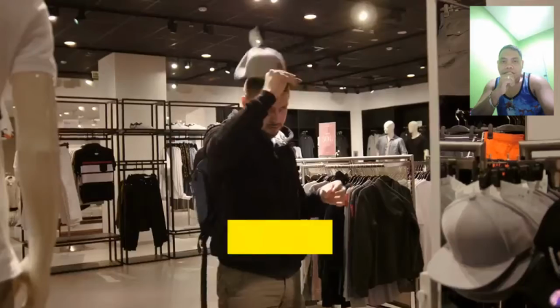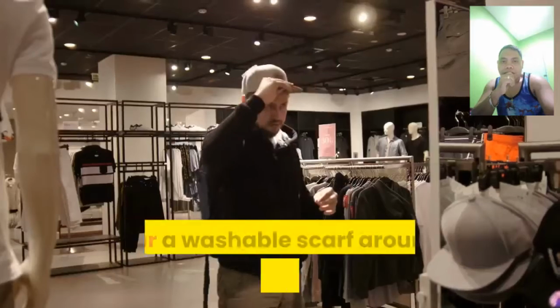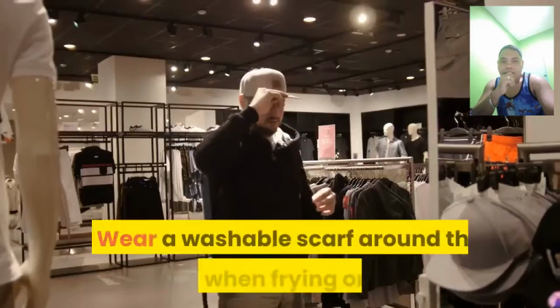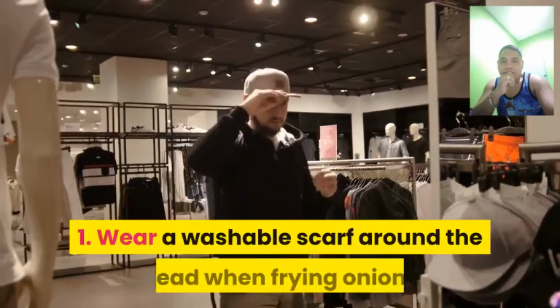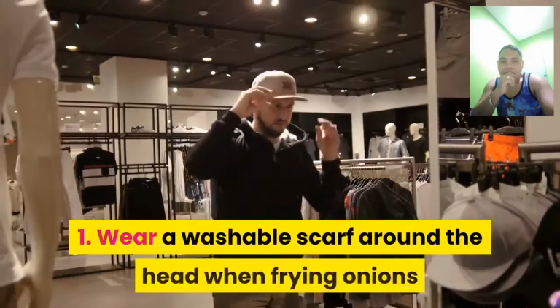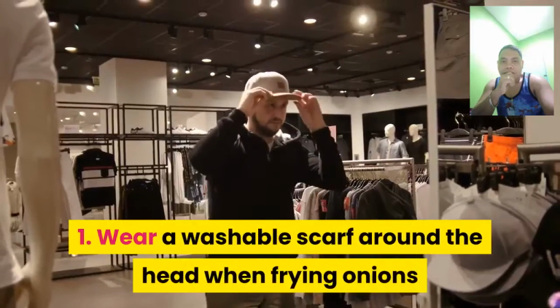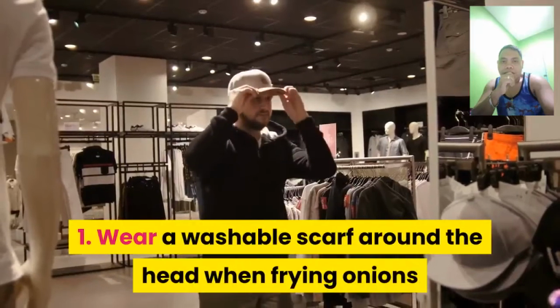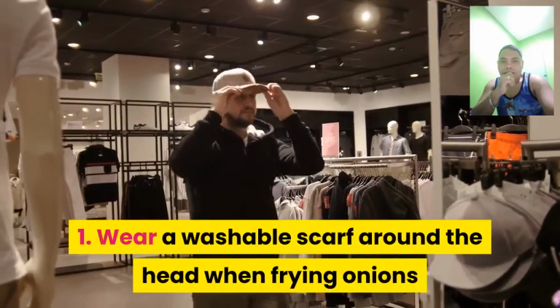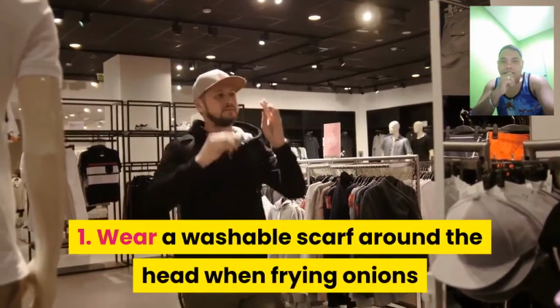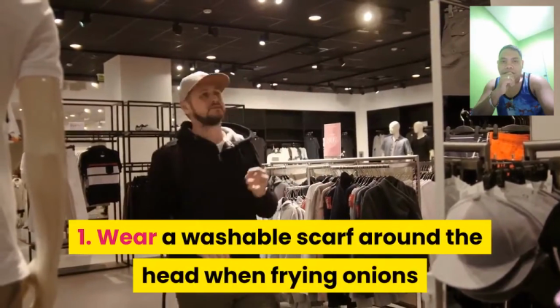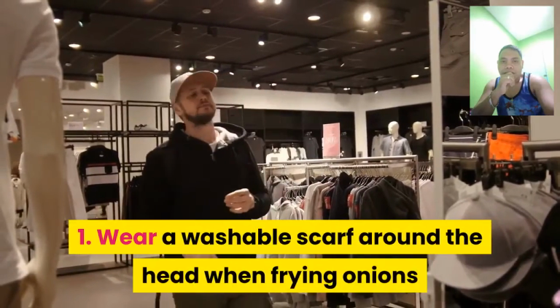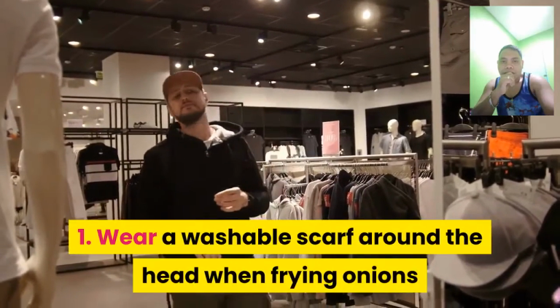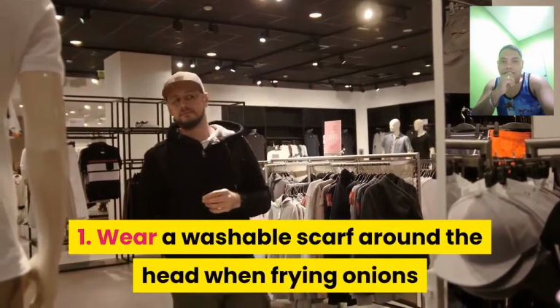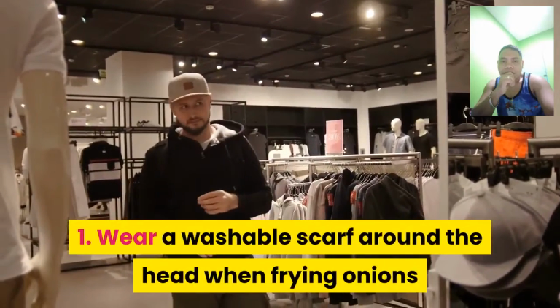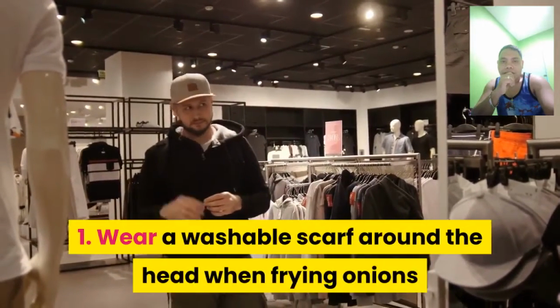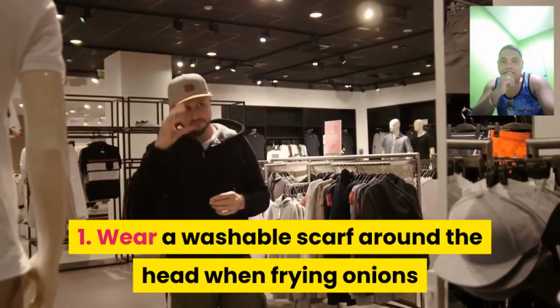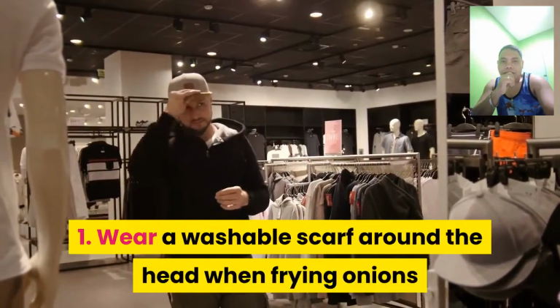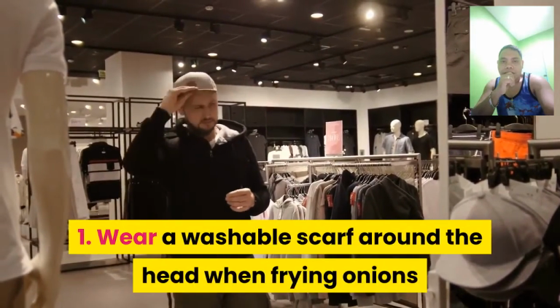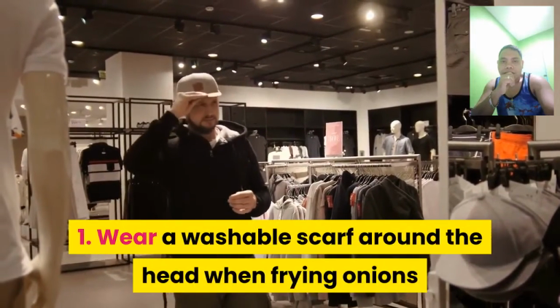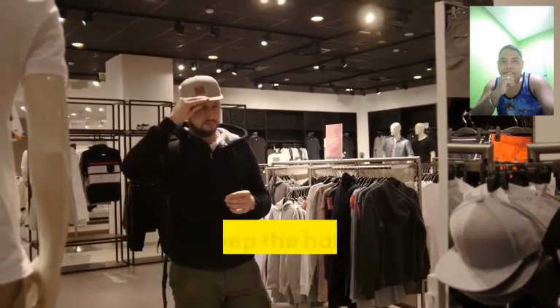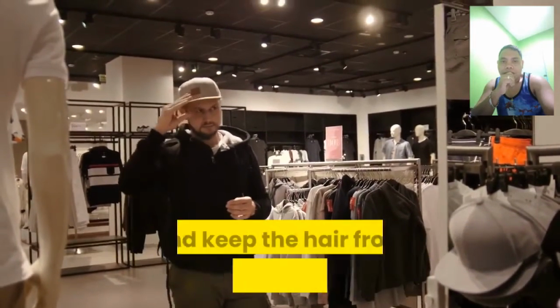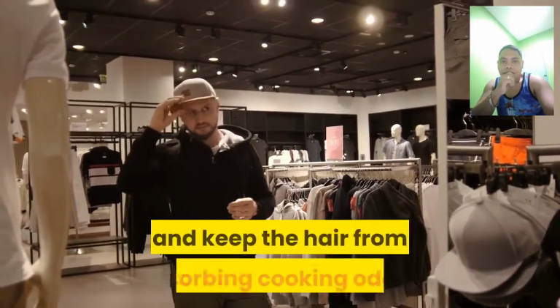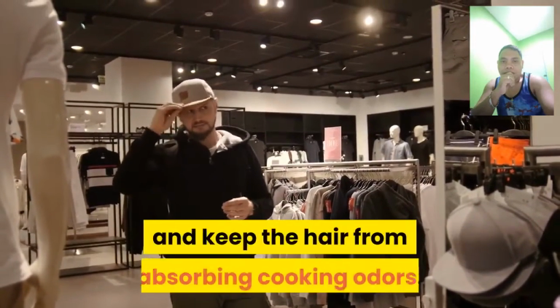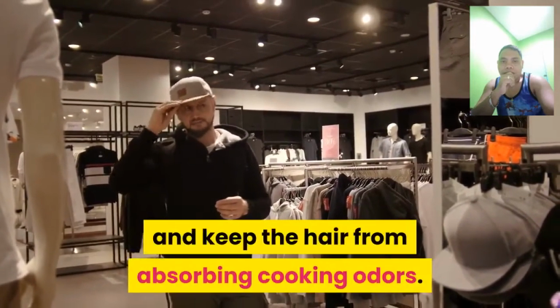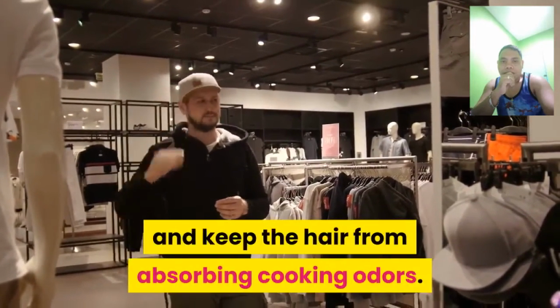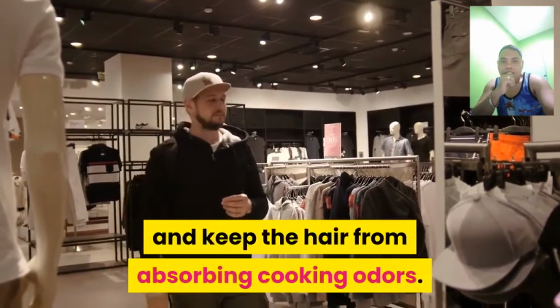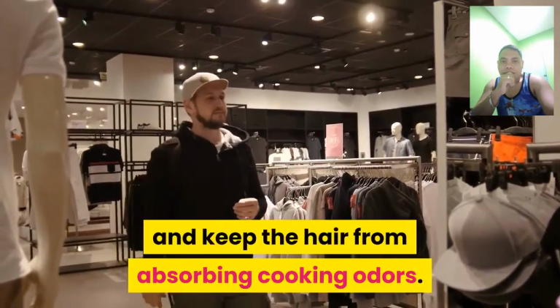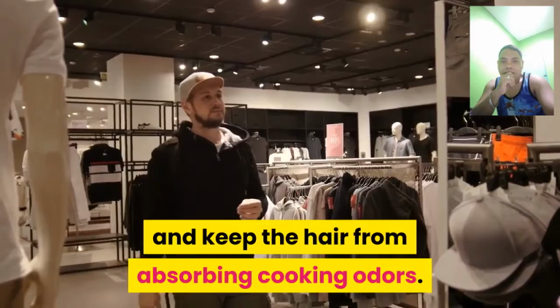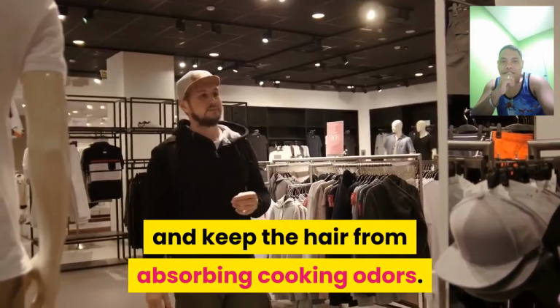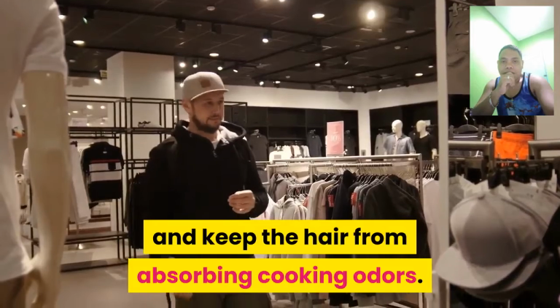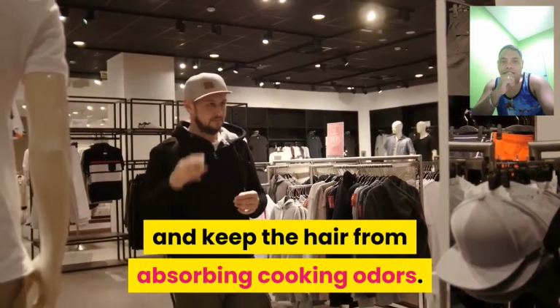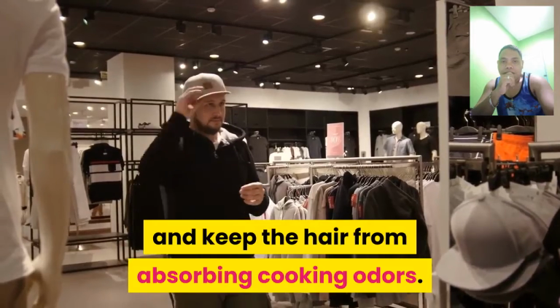1. Wear a washable scarf around the head when frying onions to keep hair from absorbing cooking odors.